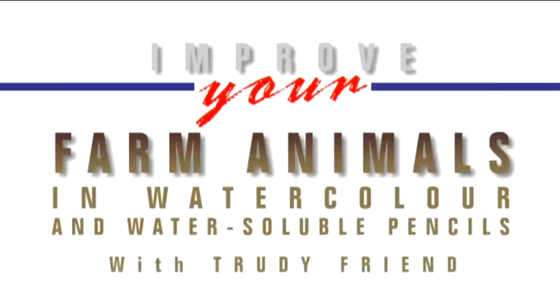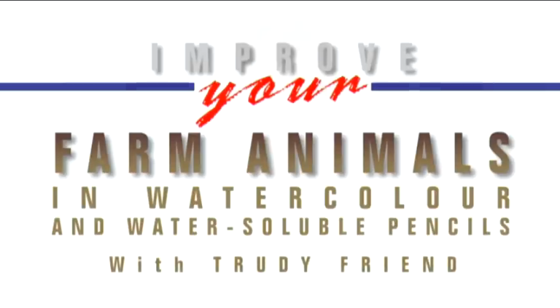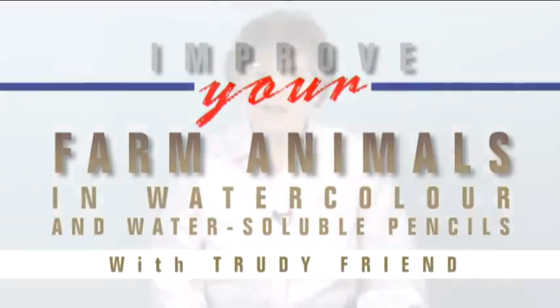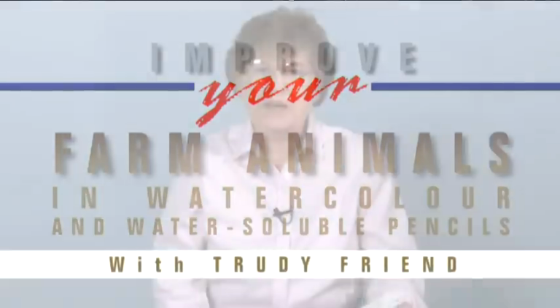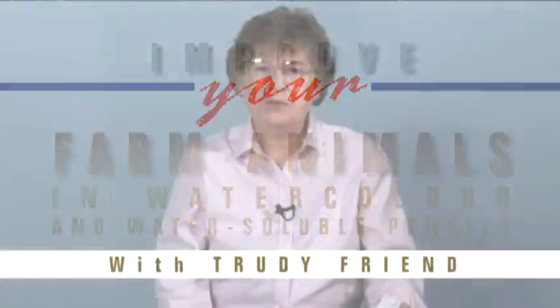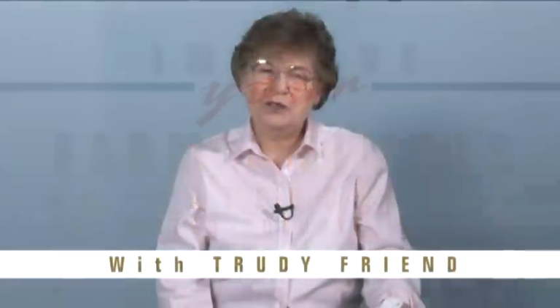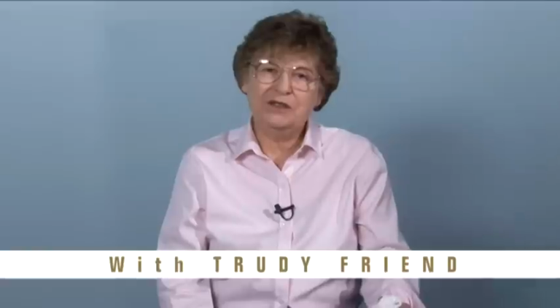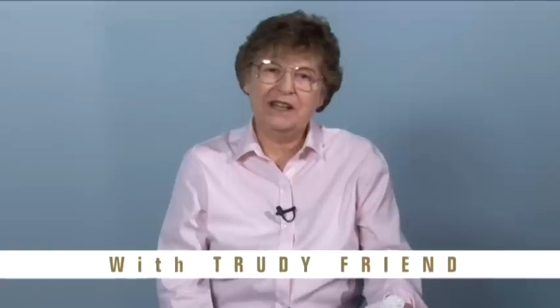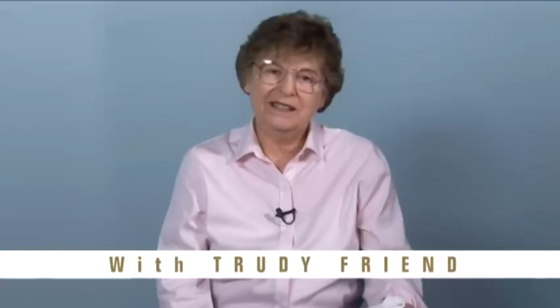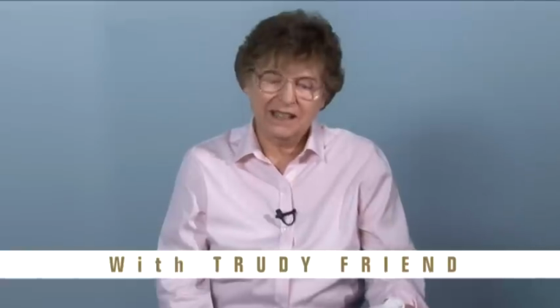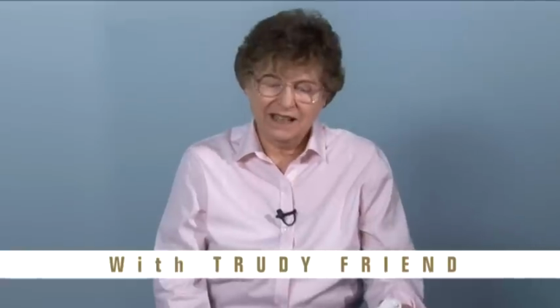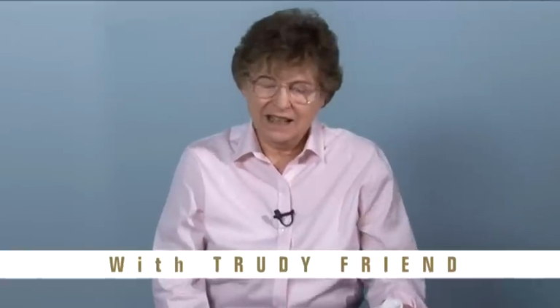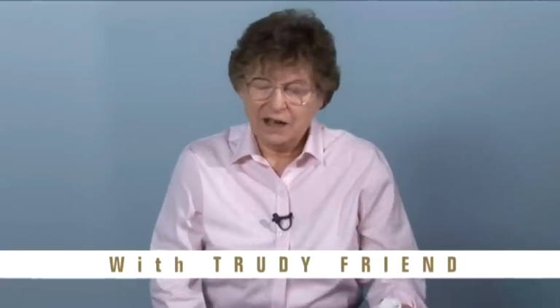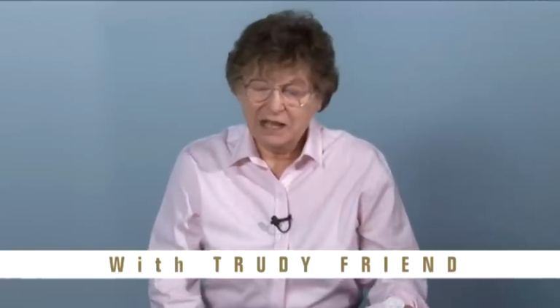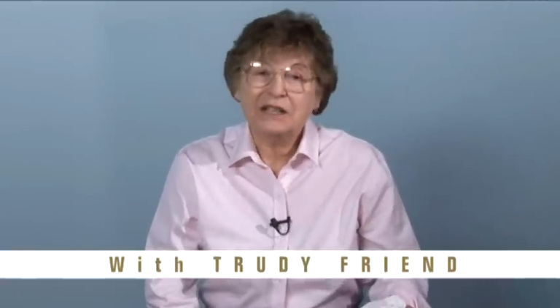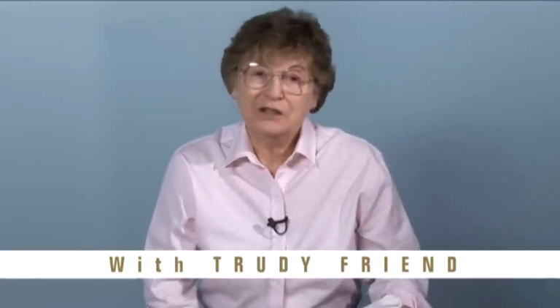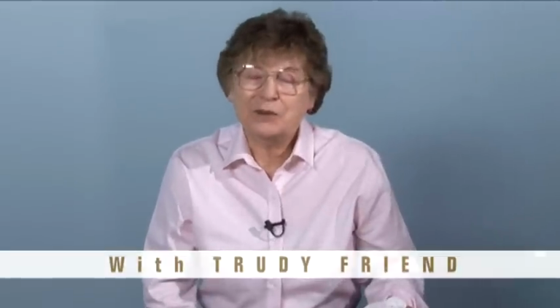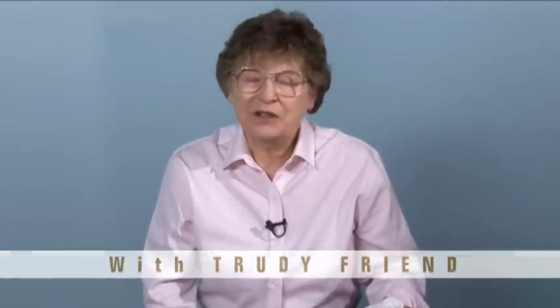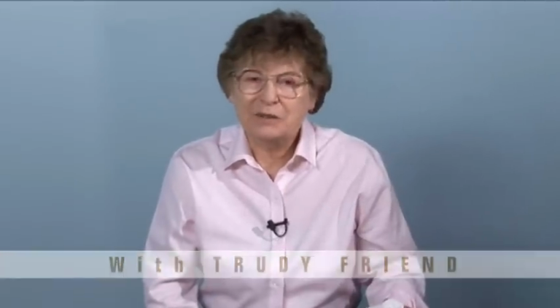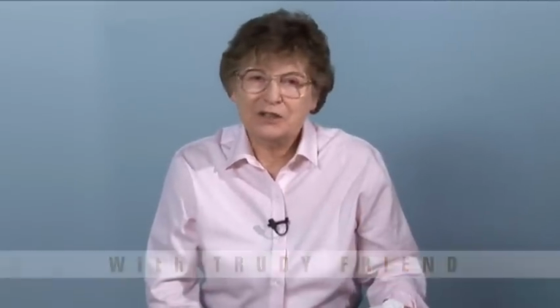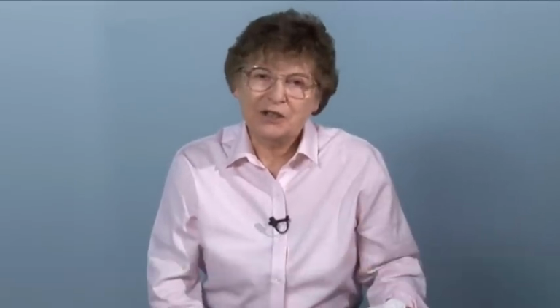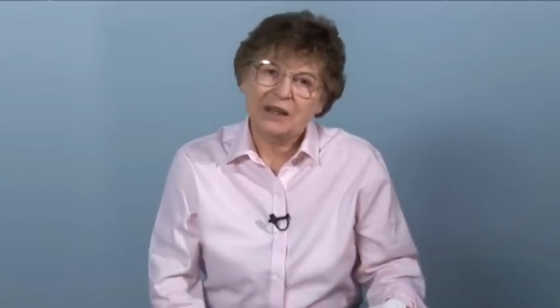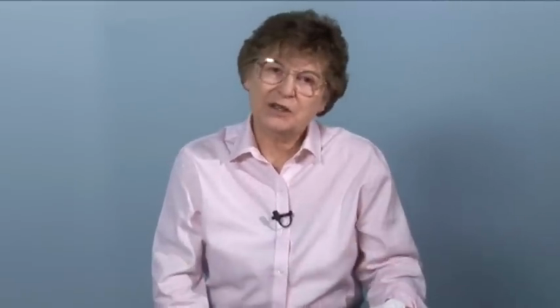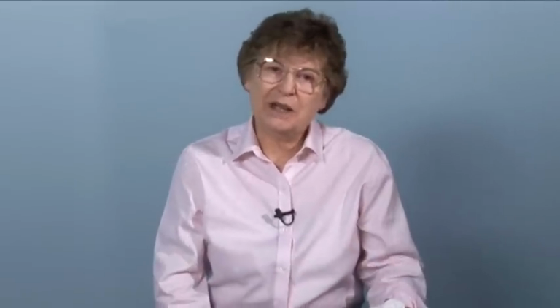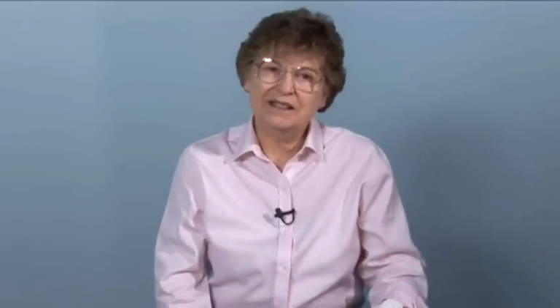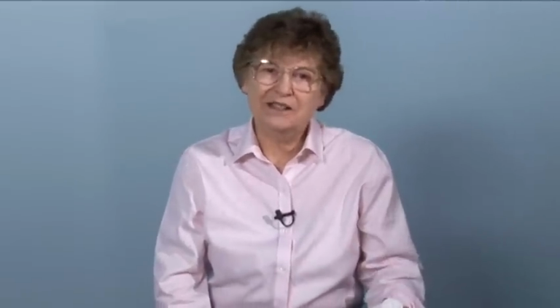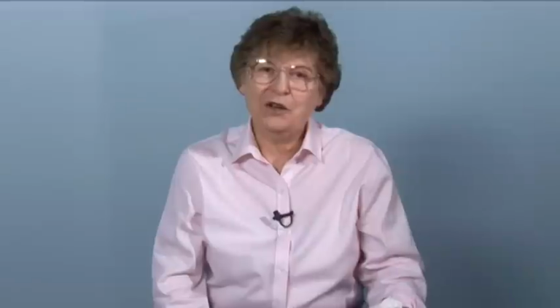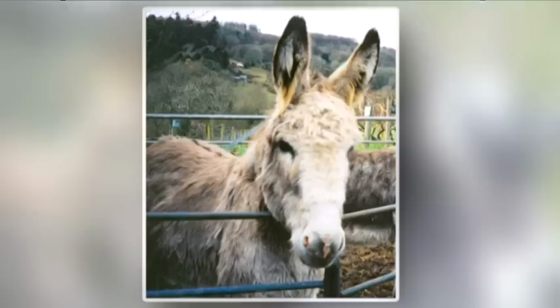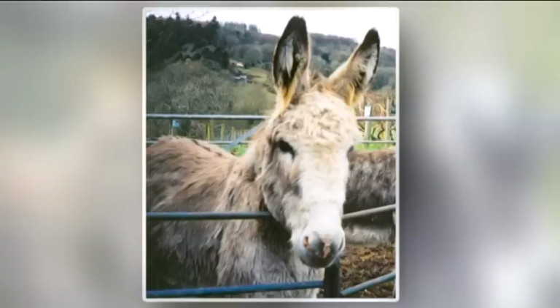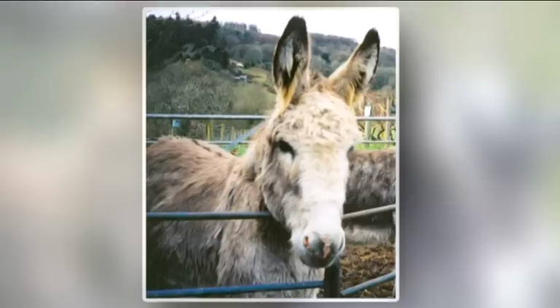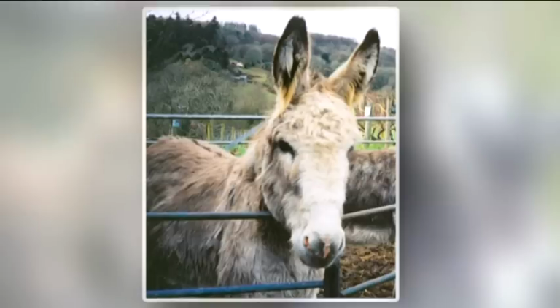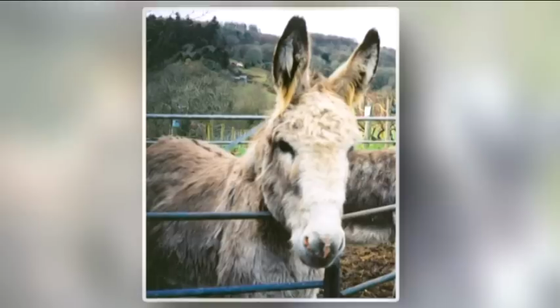Hello, I'm Trudy Friend. I'd like in this program to show you how to paint the long hair of a donkey.